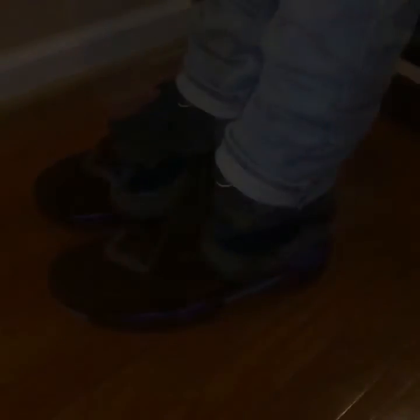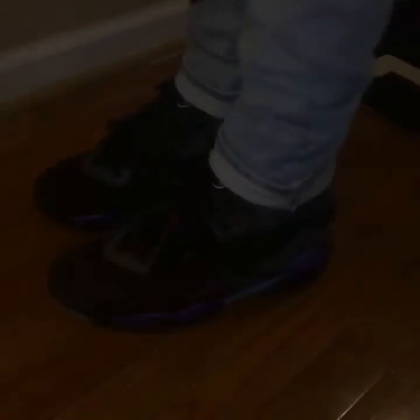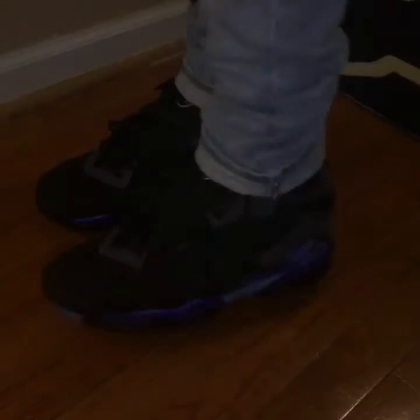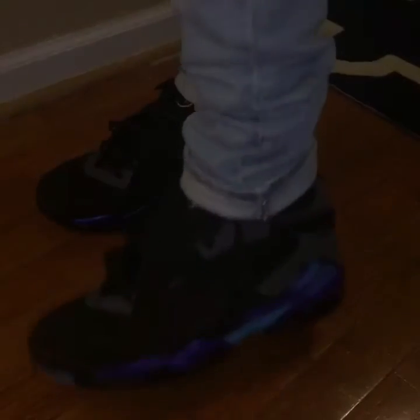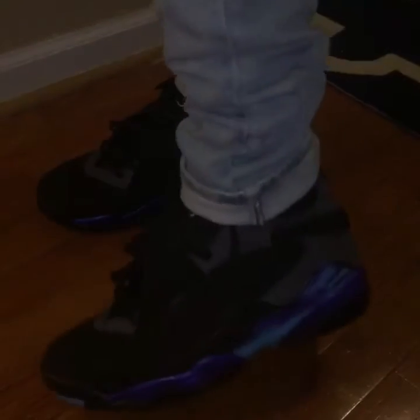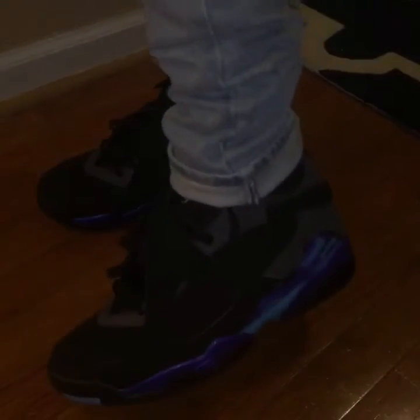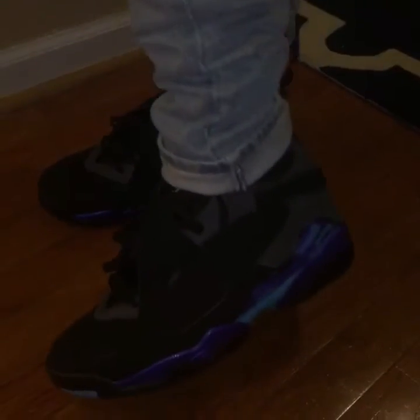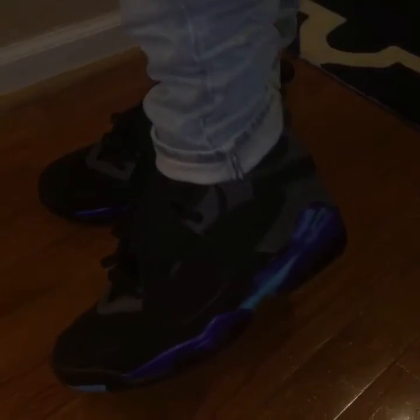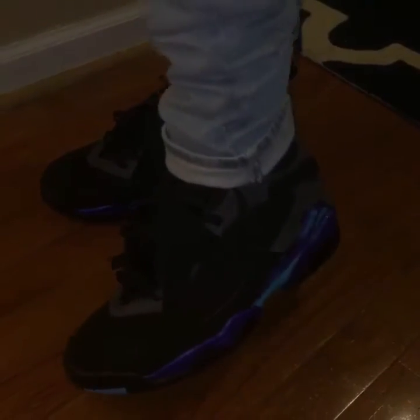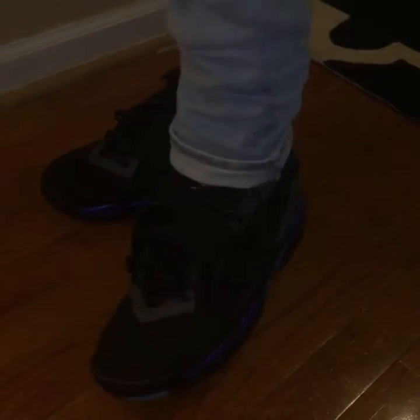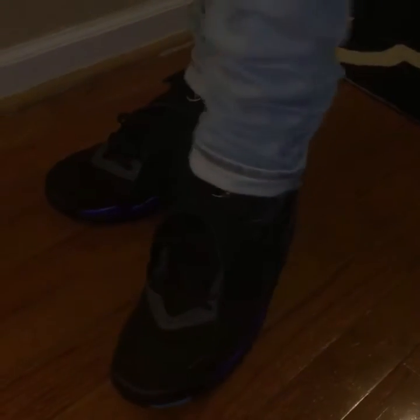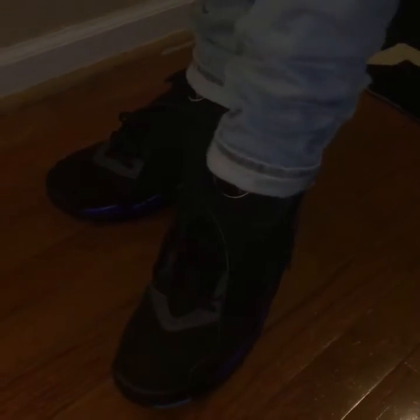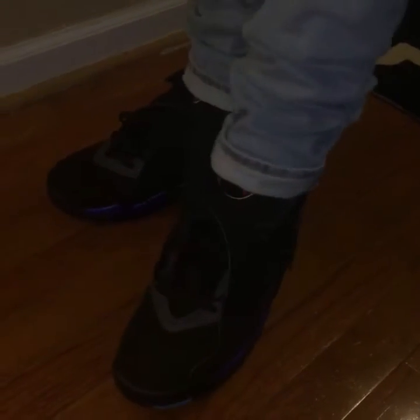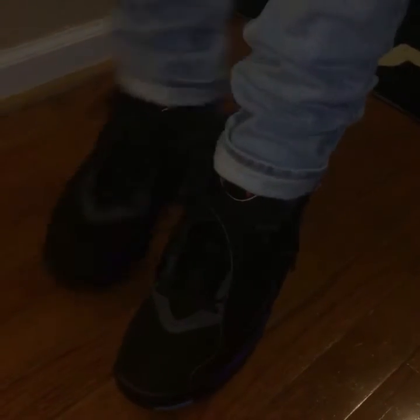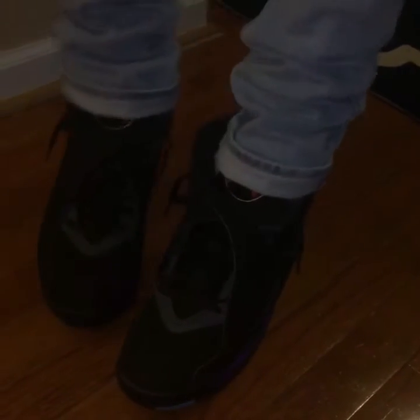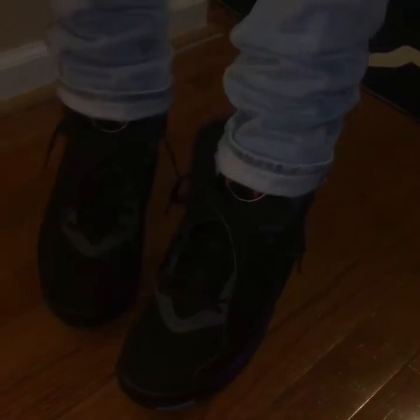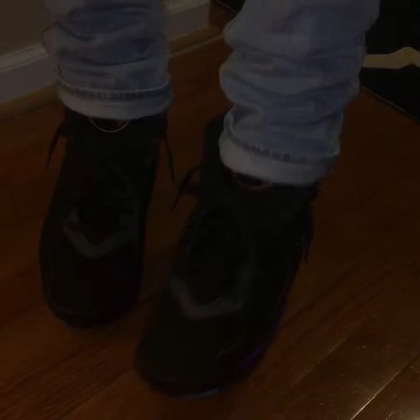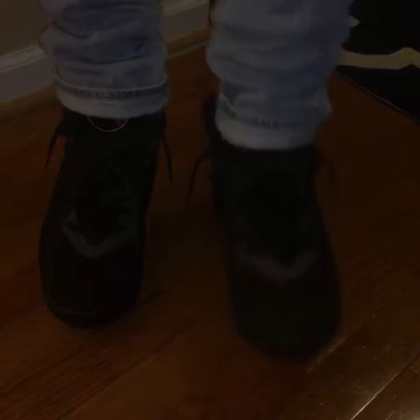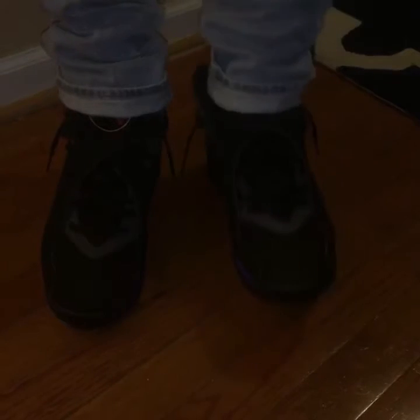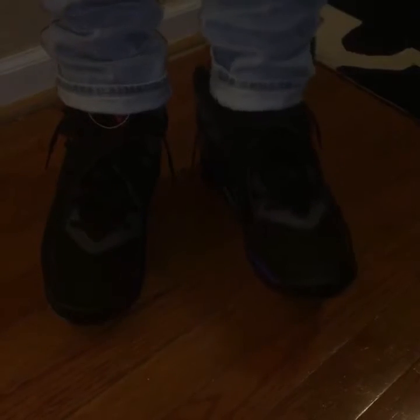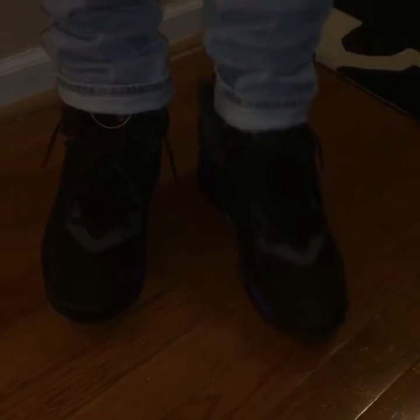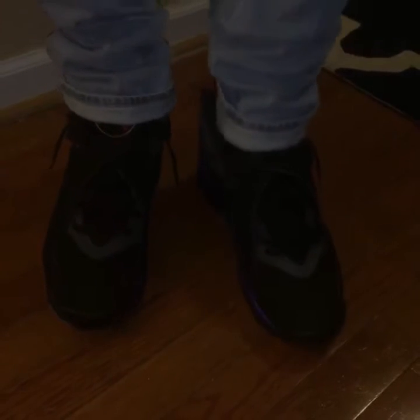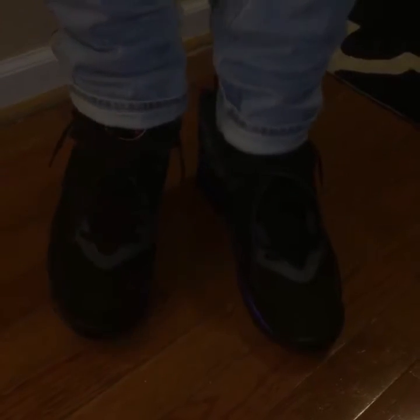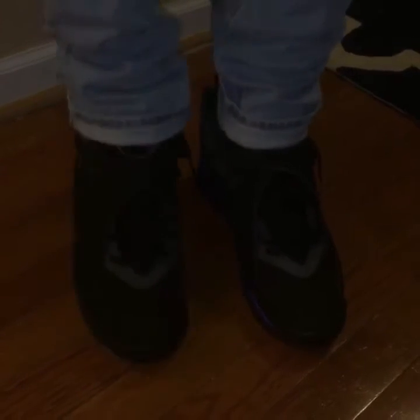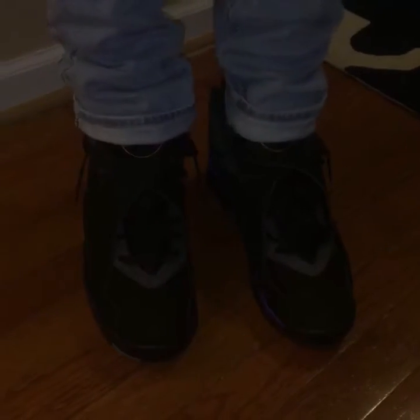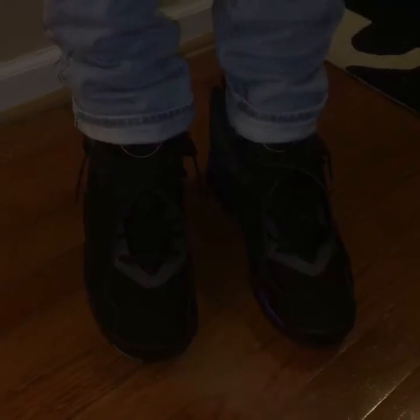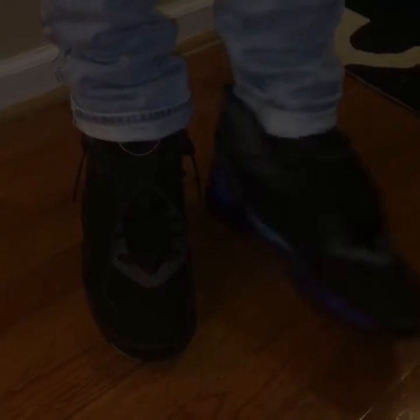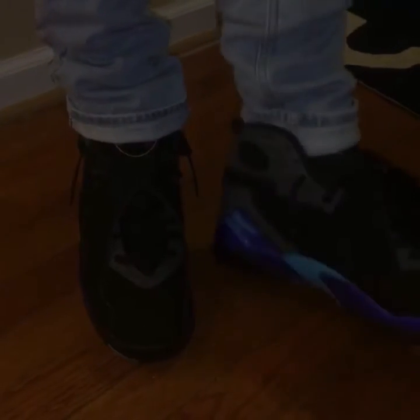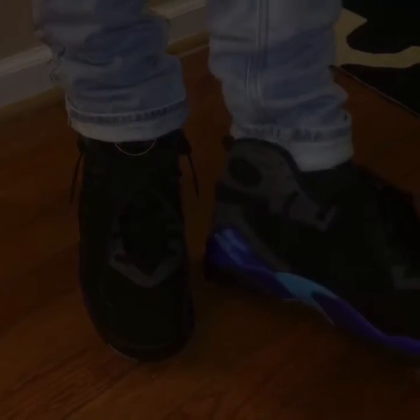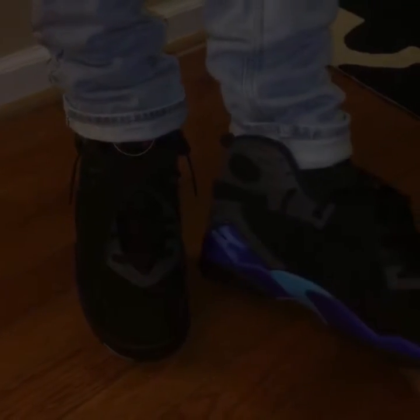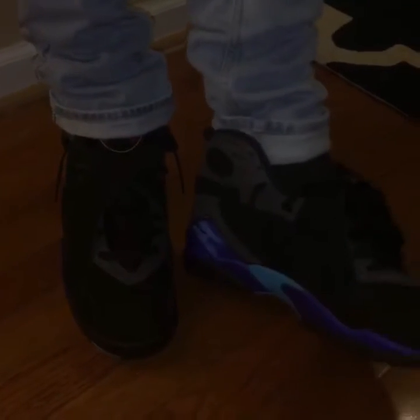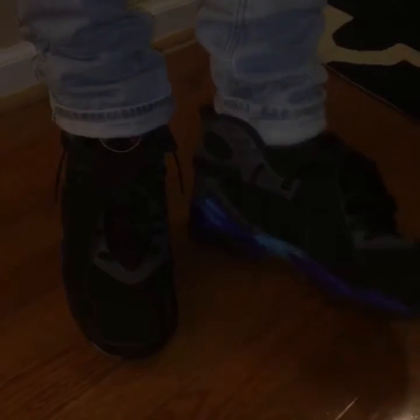Top number 7, the Aqua Jordan 8. This is a recent pickup.